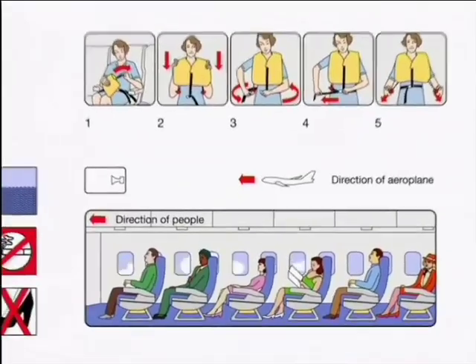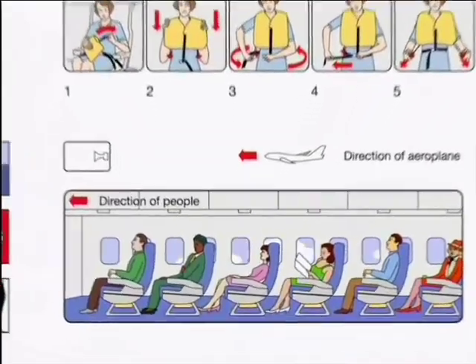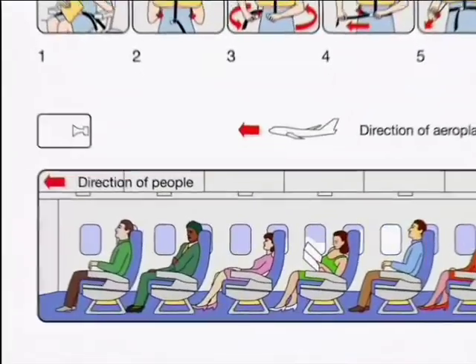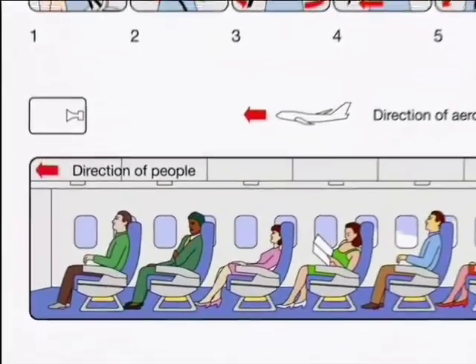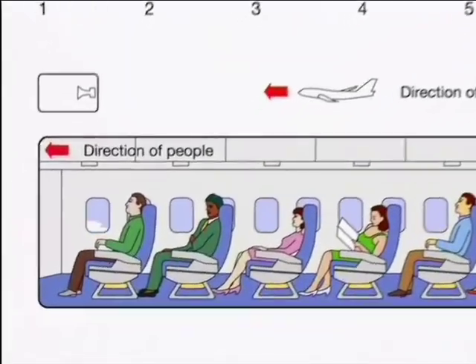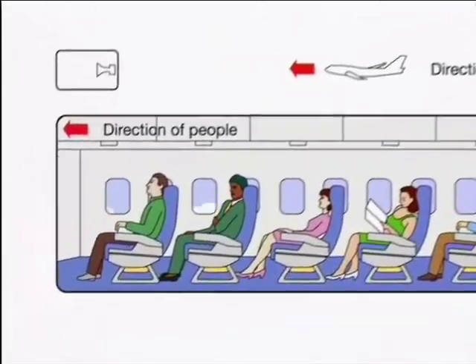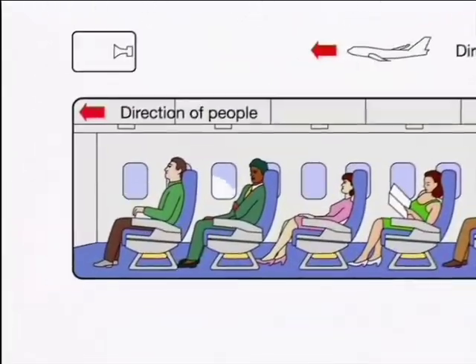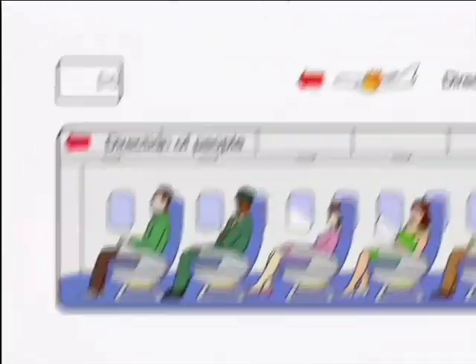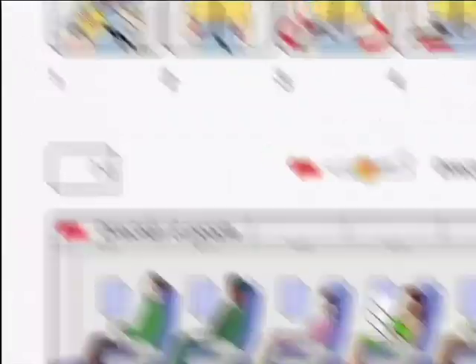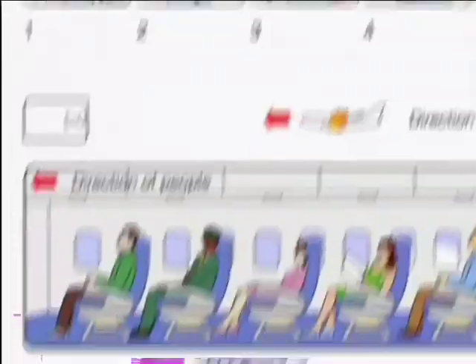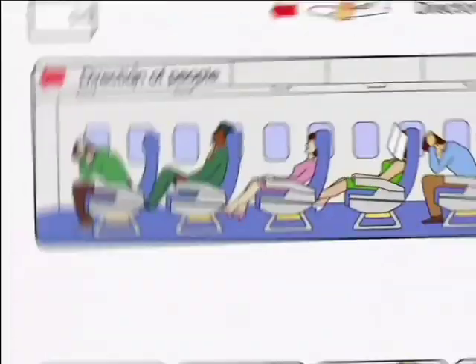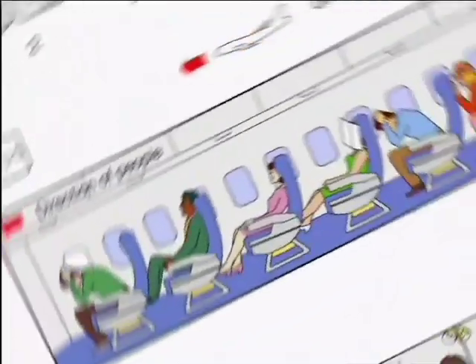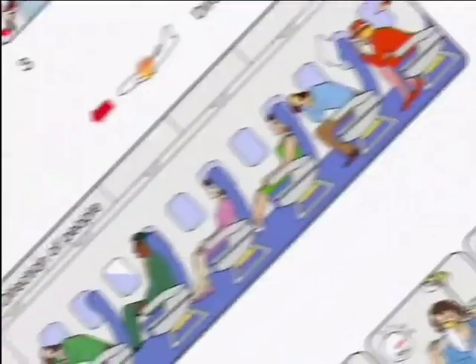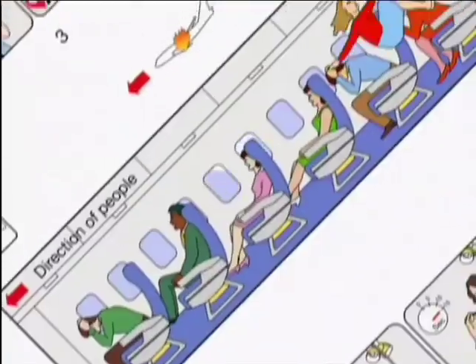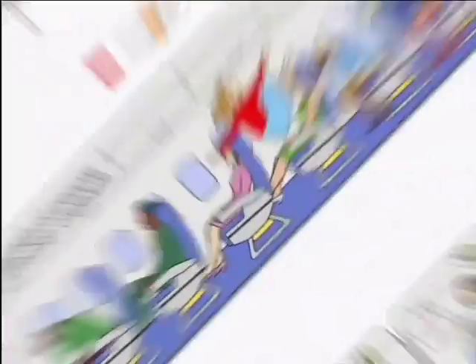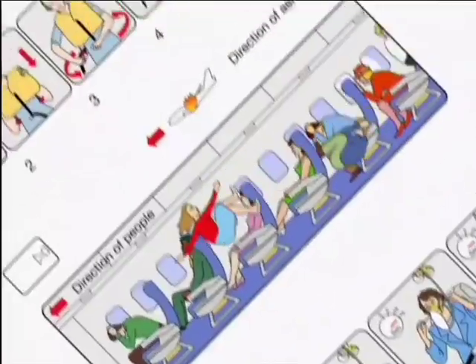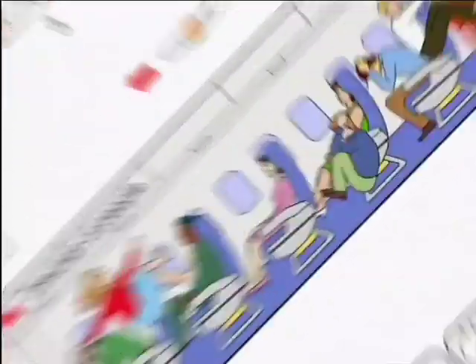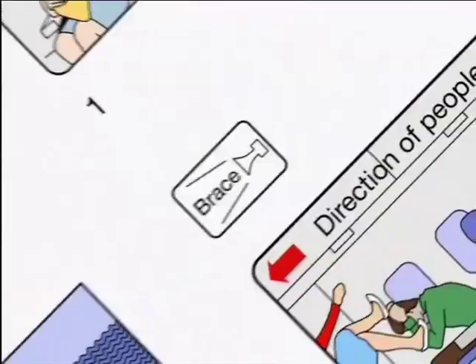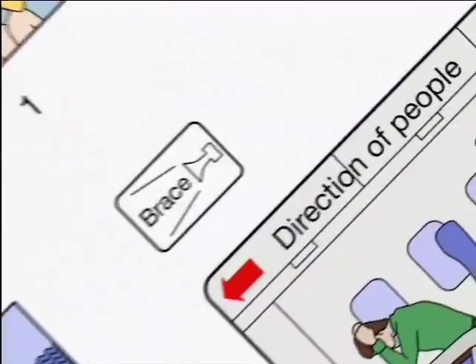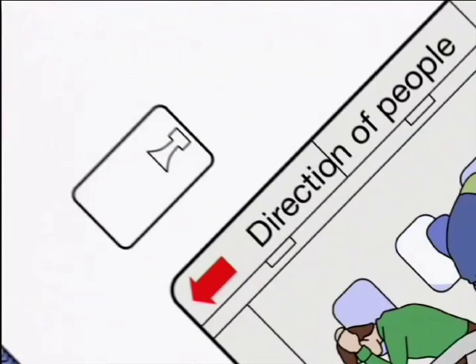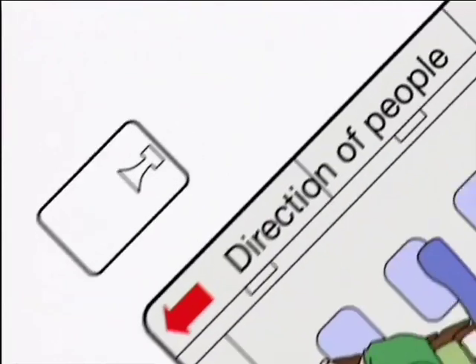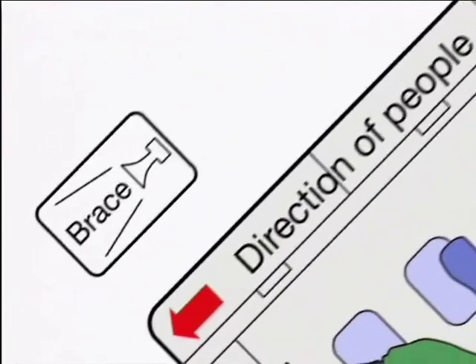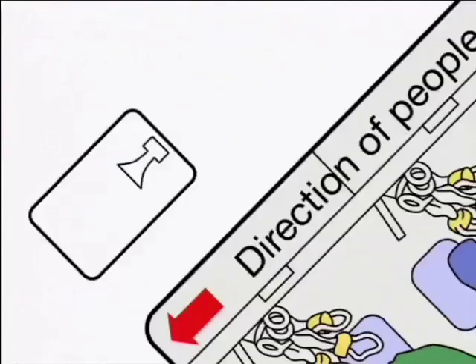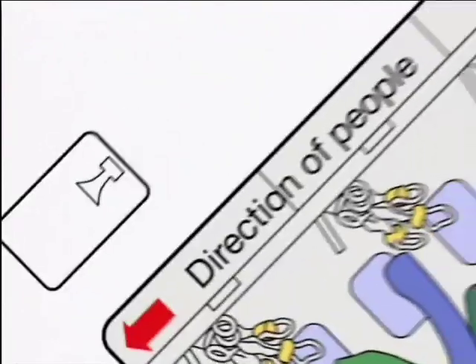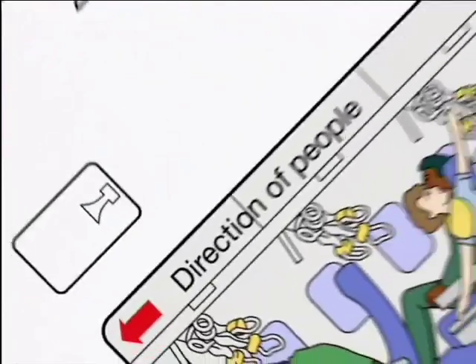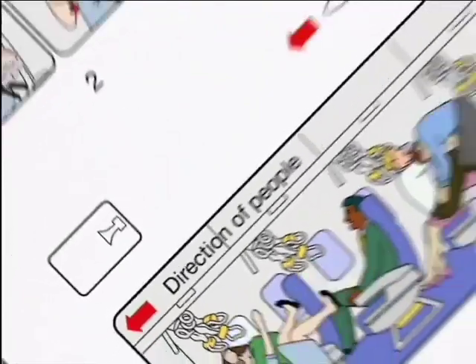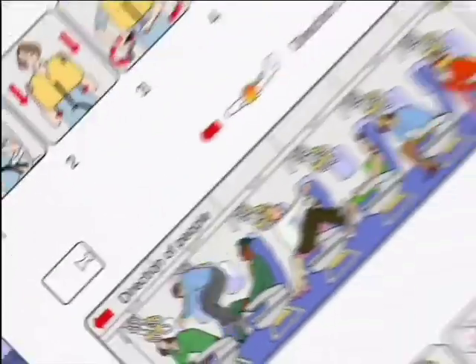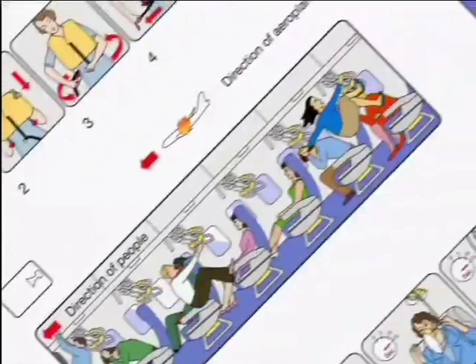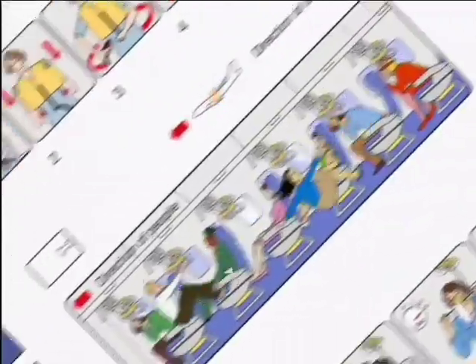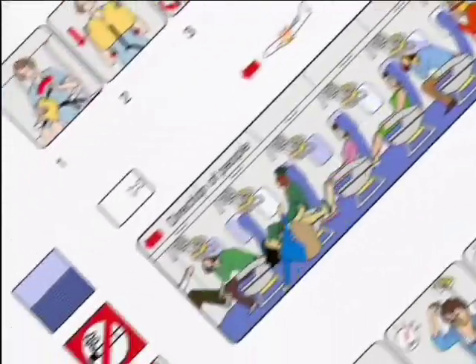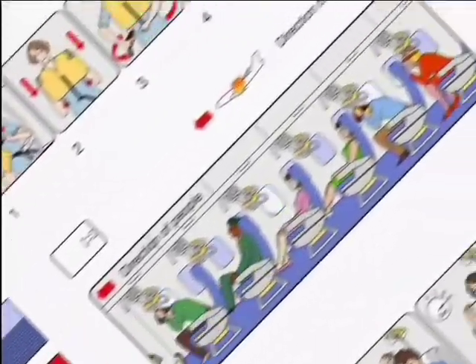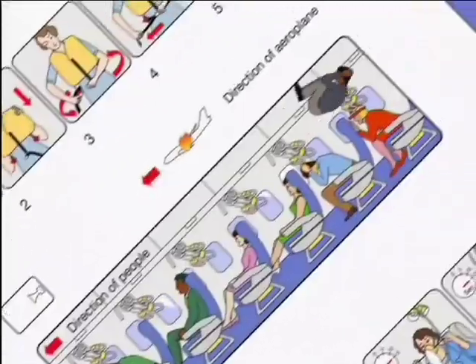The emergency bracing position is shown on the card. If you hear the words 'brace, brace,' you must take up this position immediately.